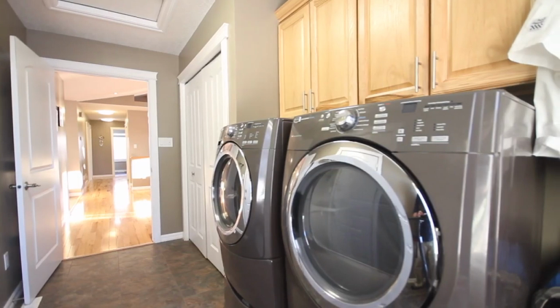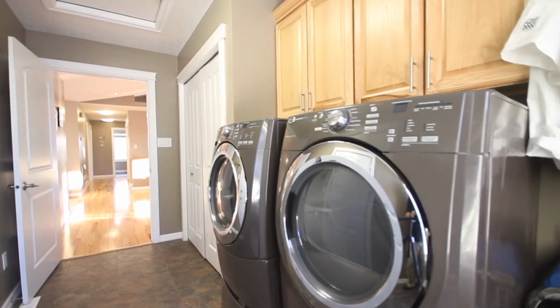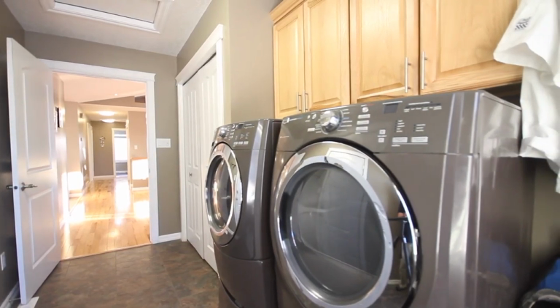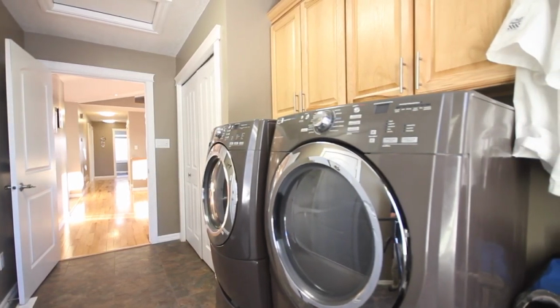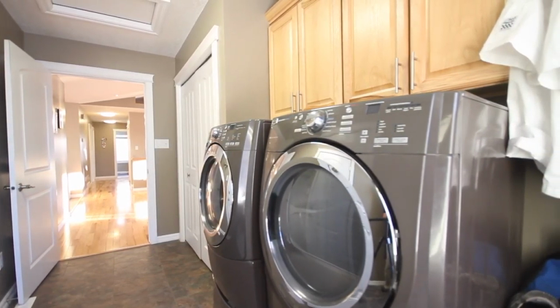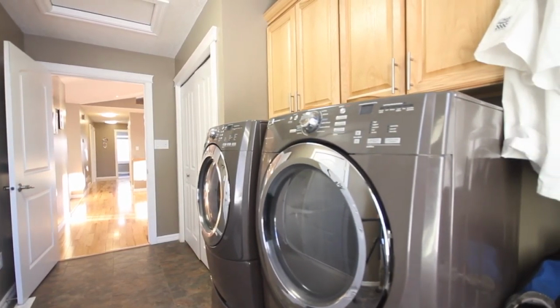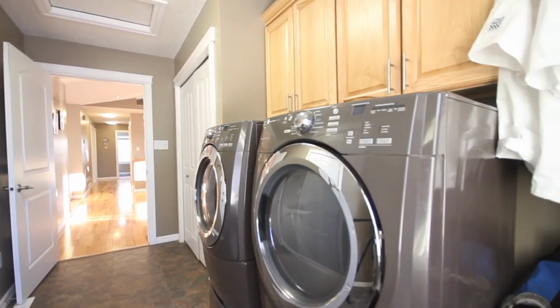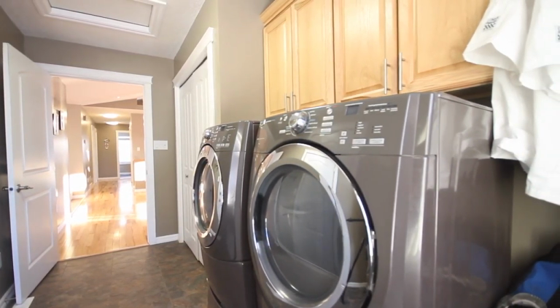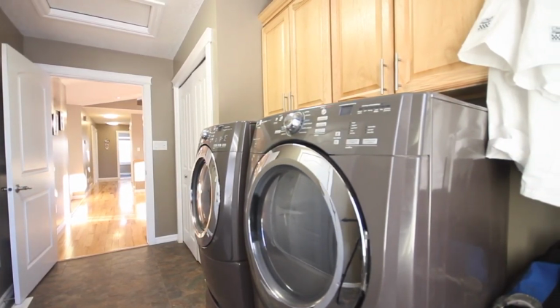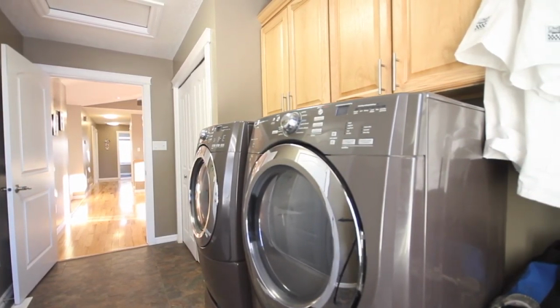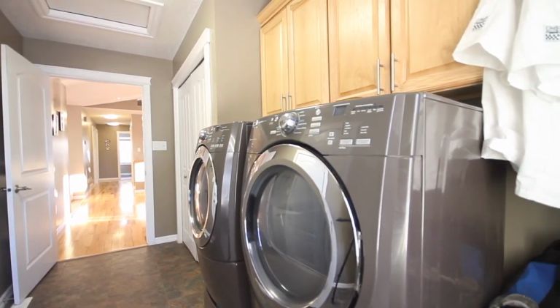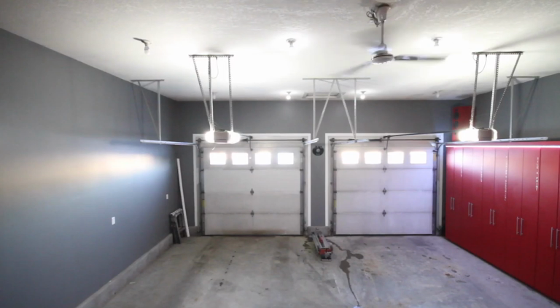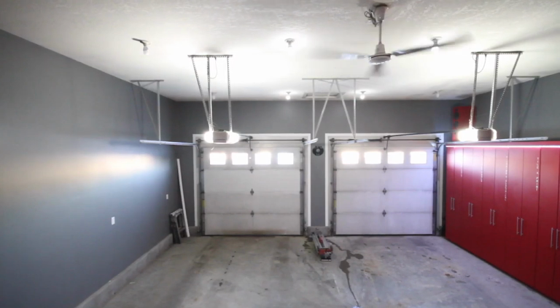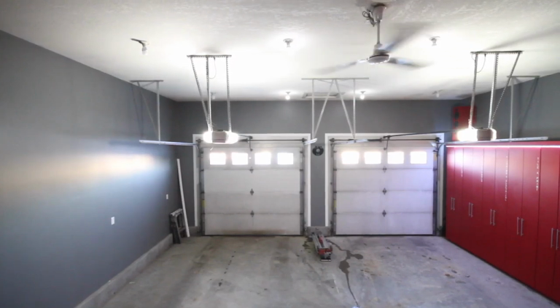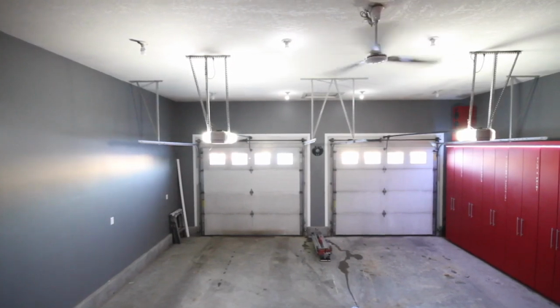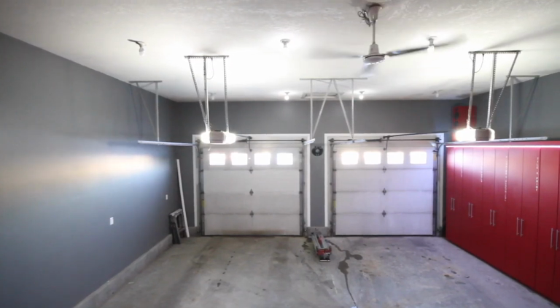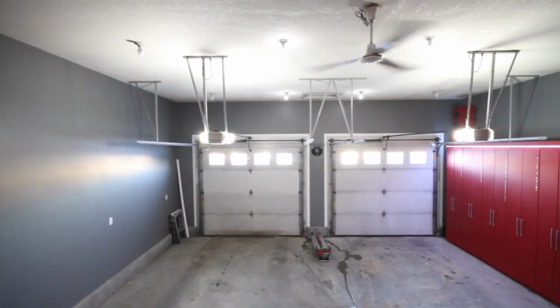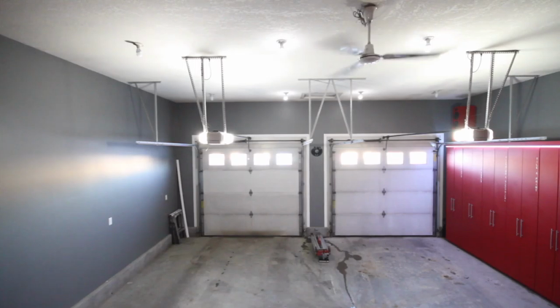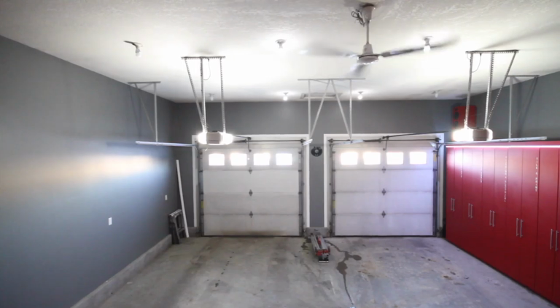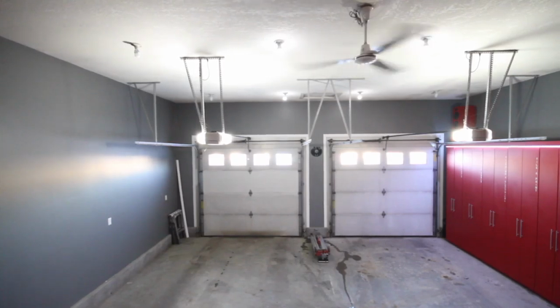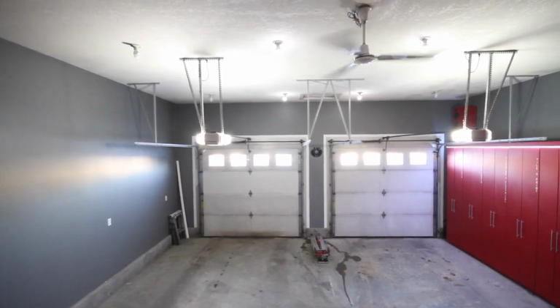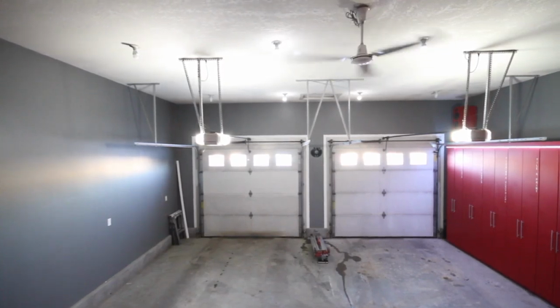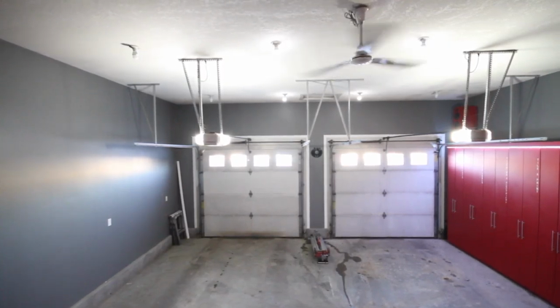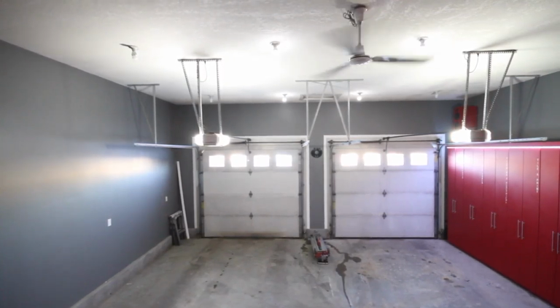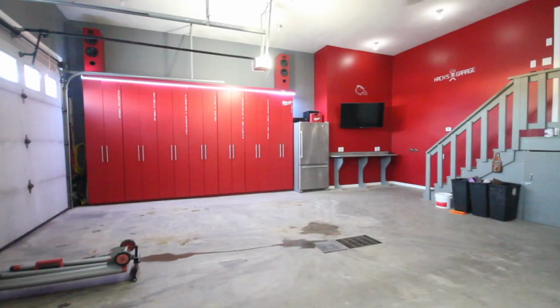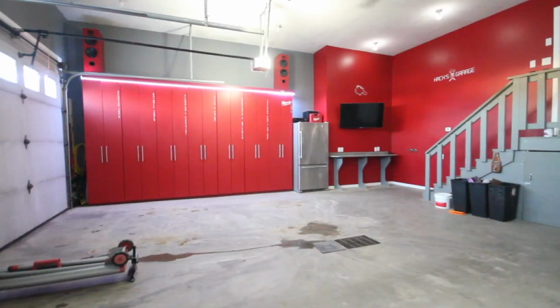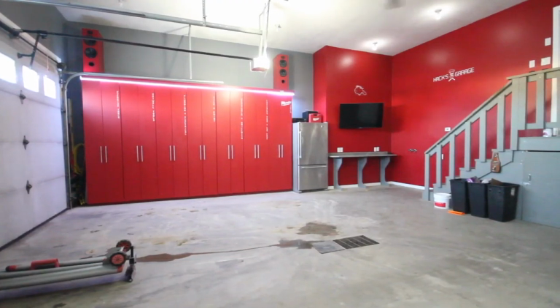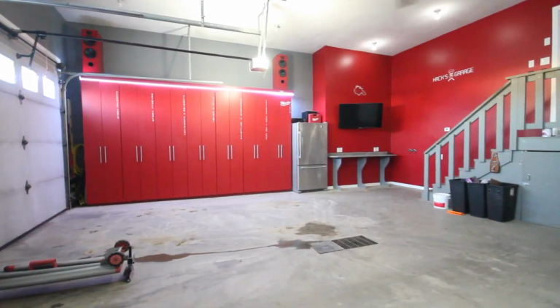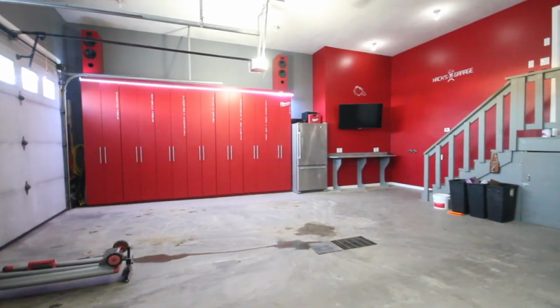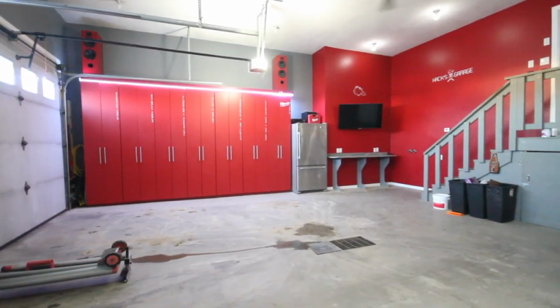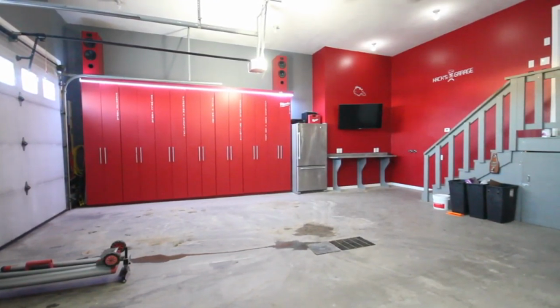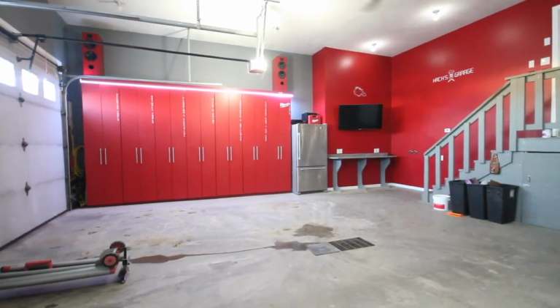The floor also includes a laundry room and entryway with direct access to your 26 by 26 heated double garage.